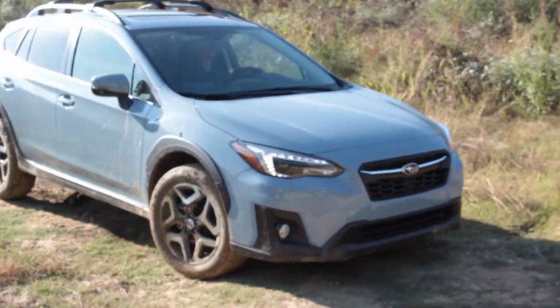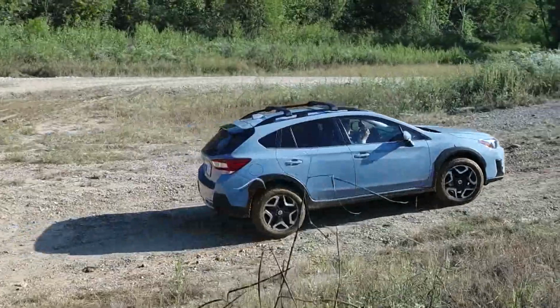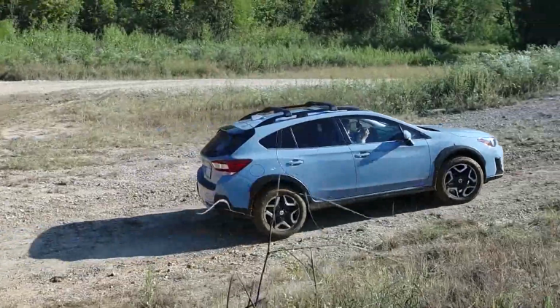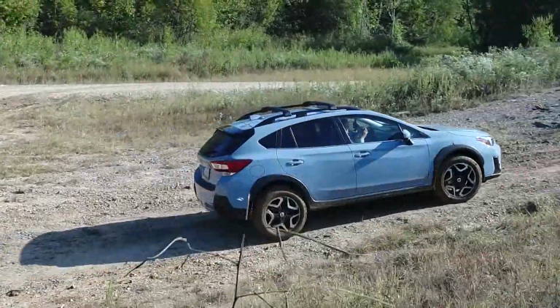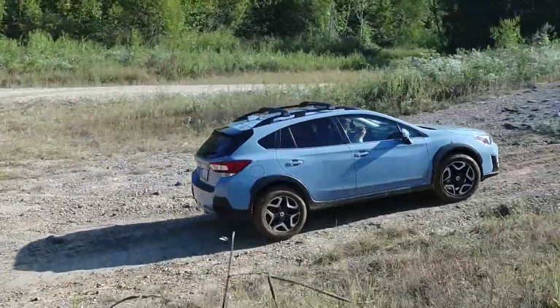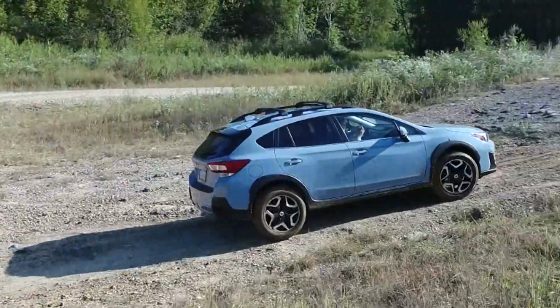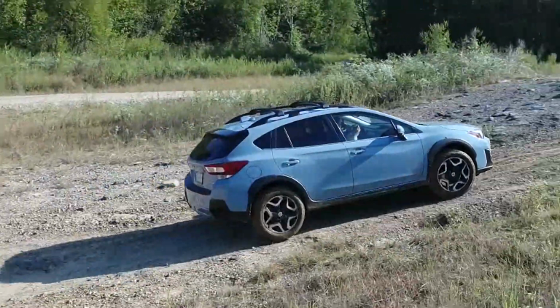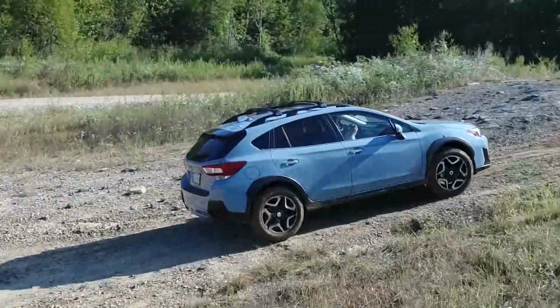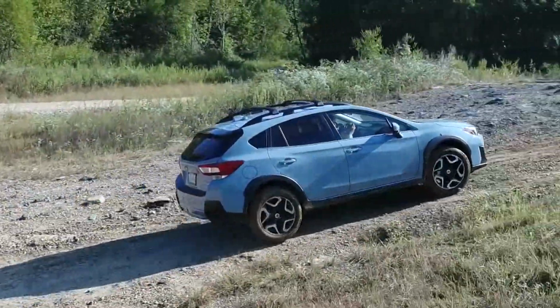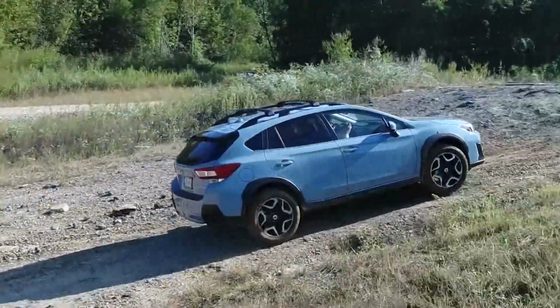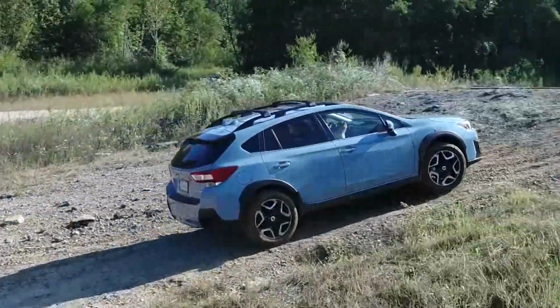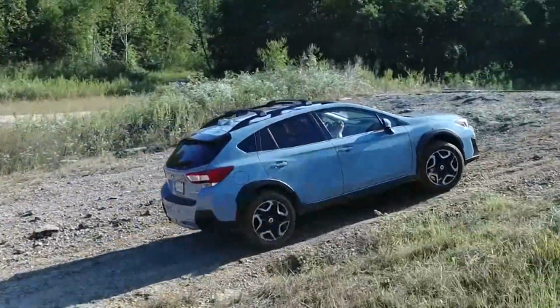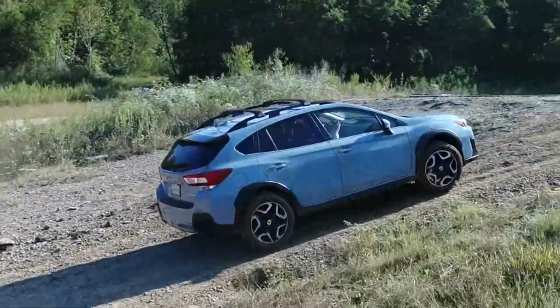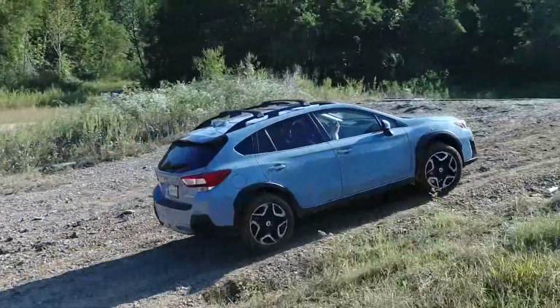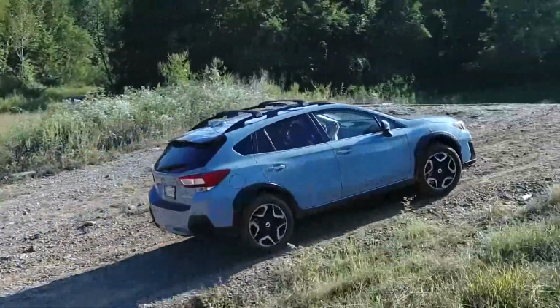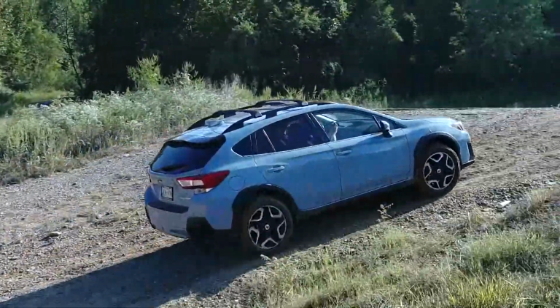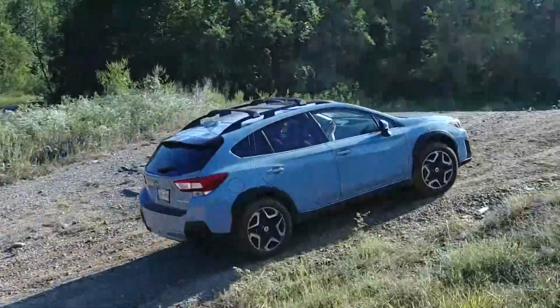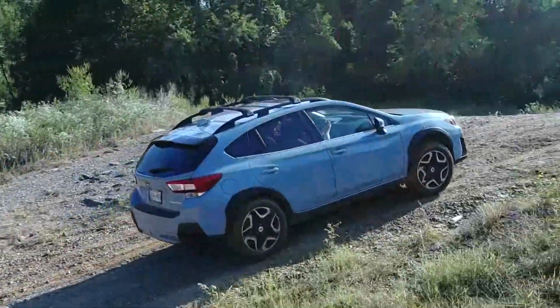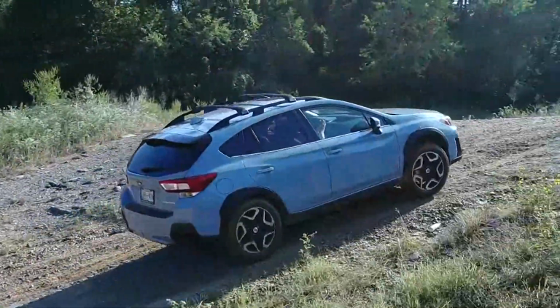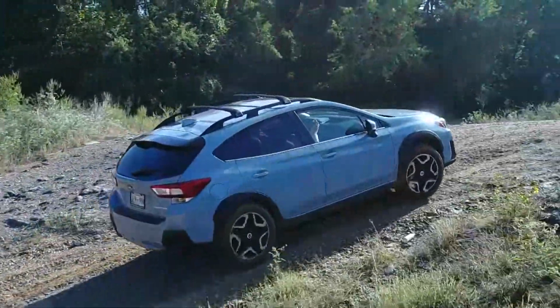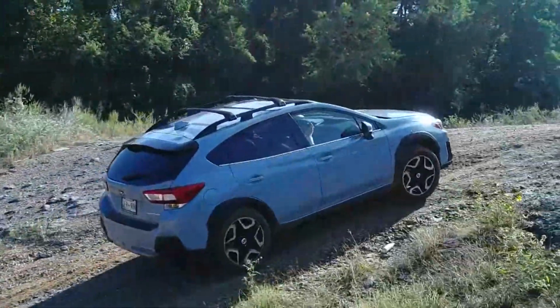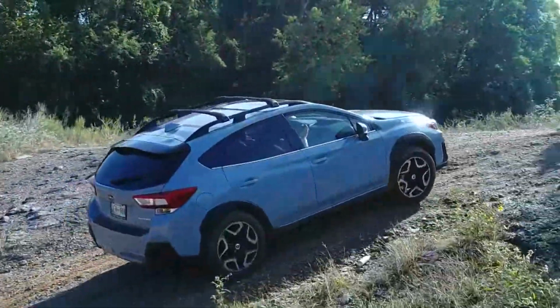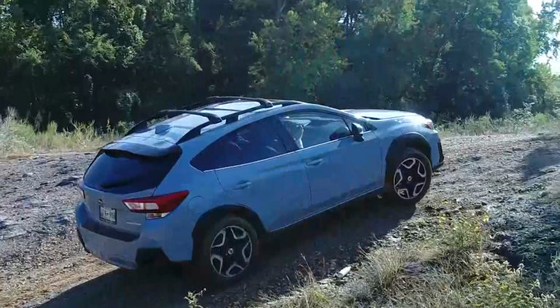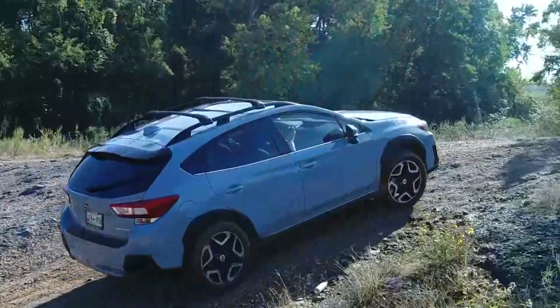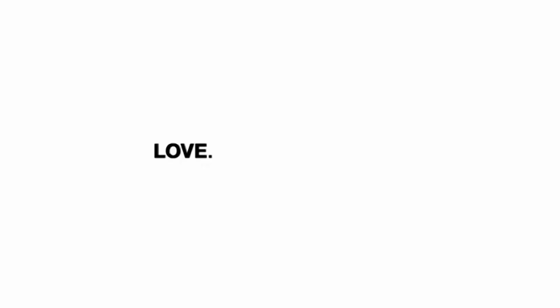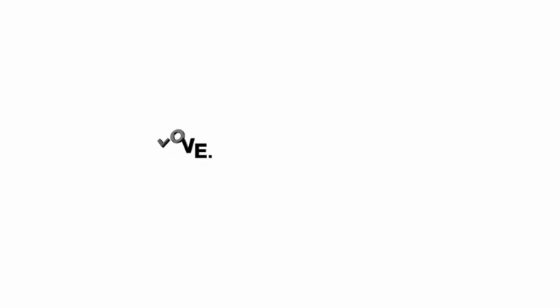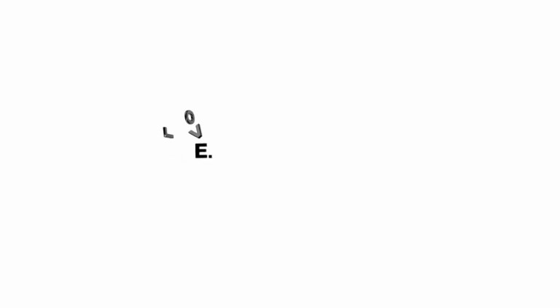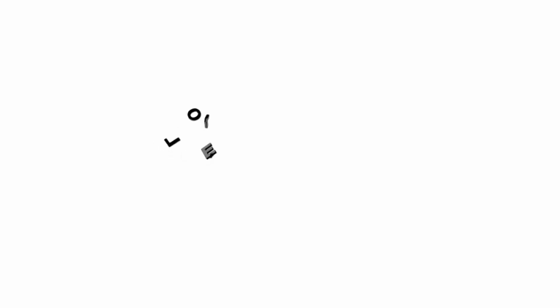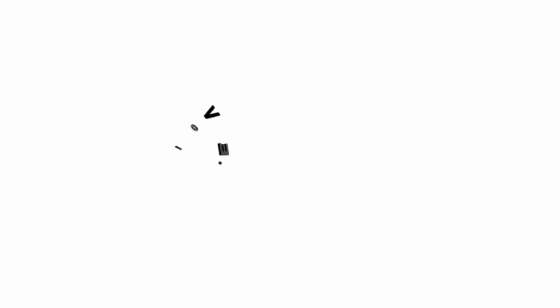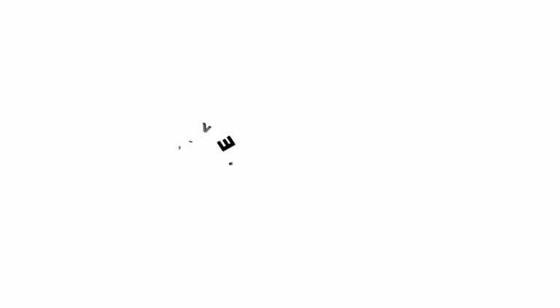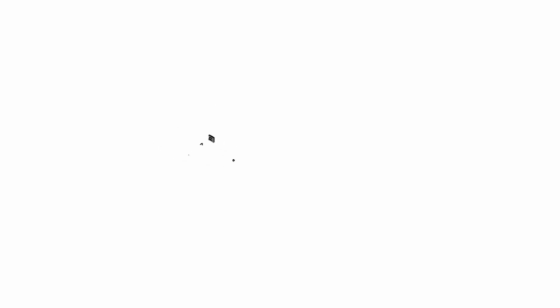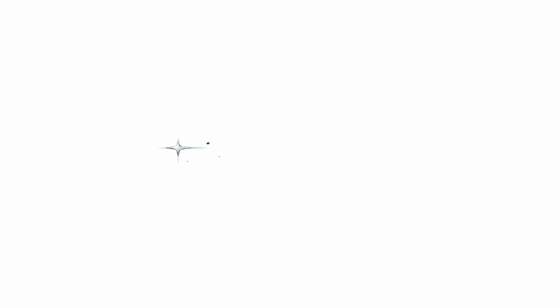To try the new 2018 Crosstrek for yourself, visit us at Jim Cara Subaru, located on Covington Pike.